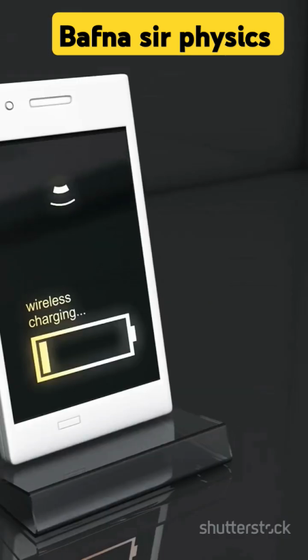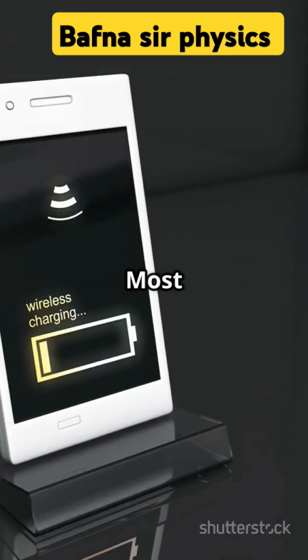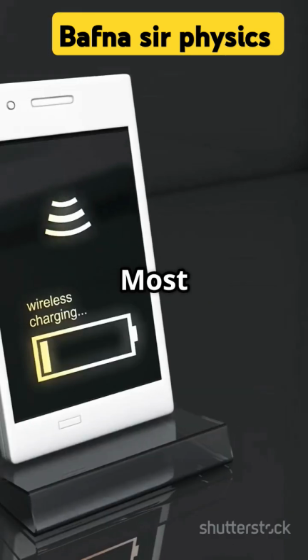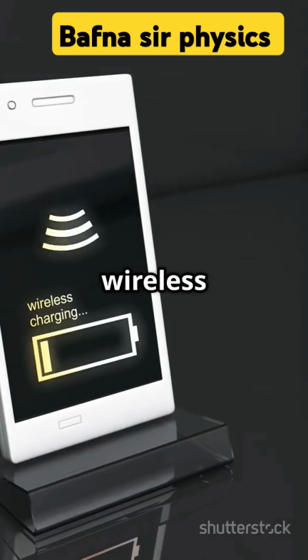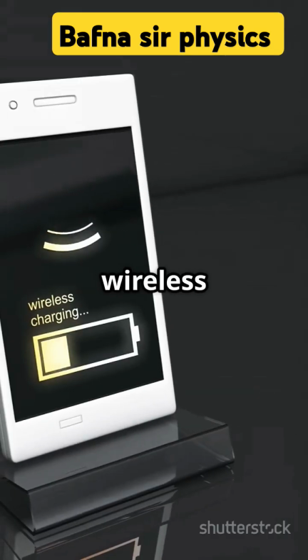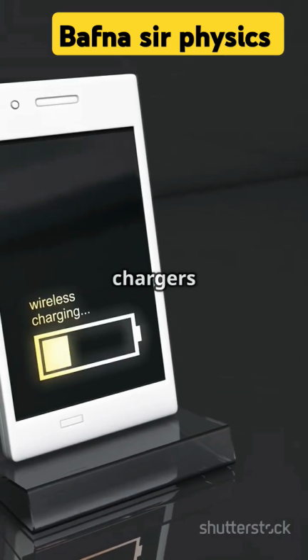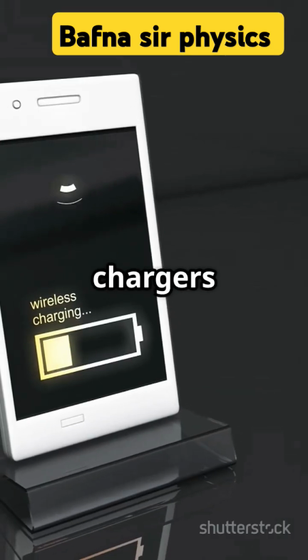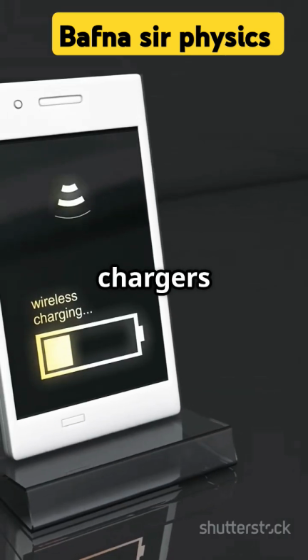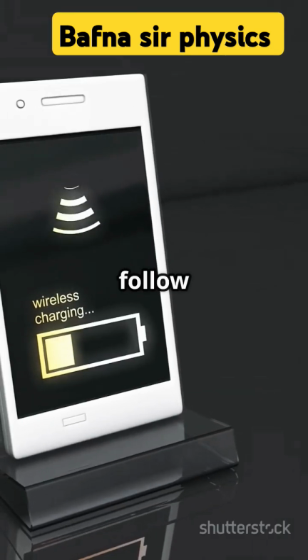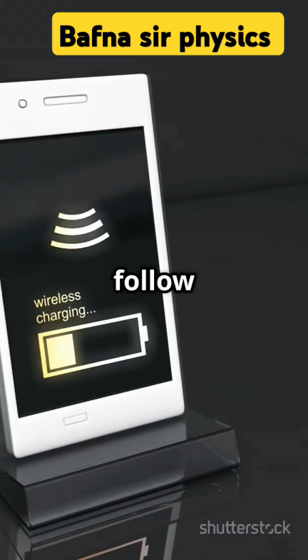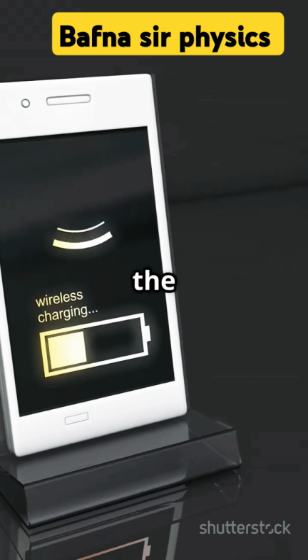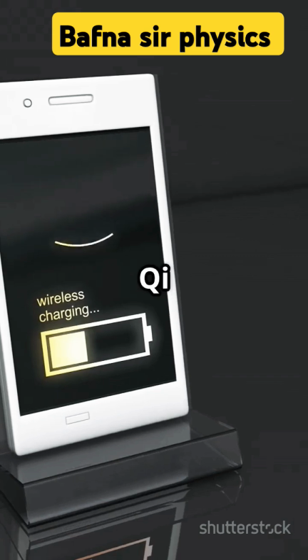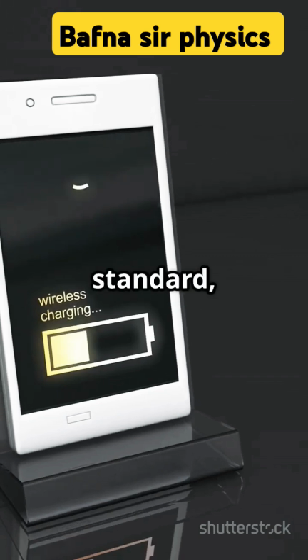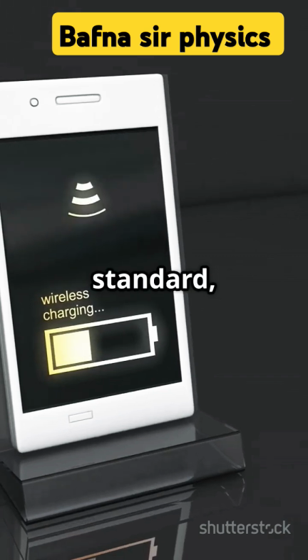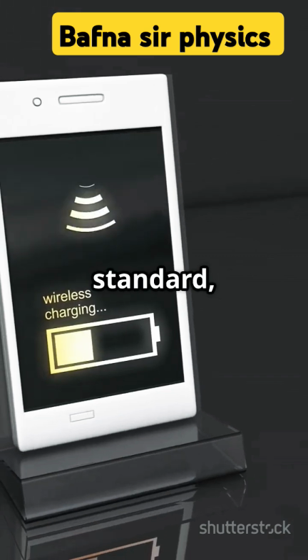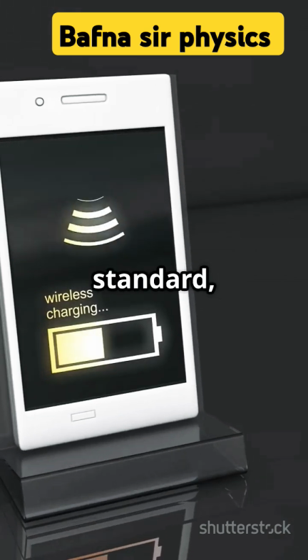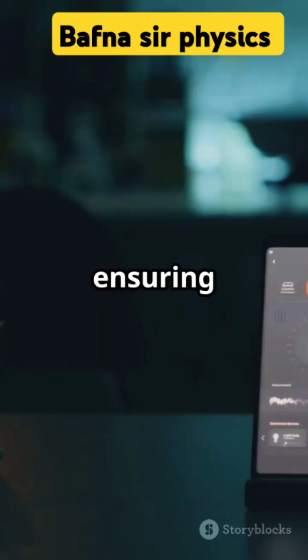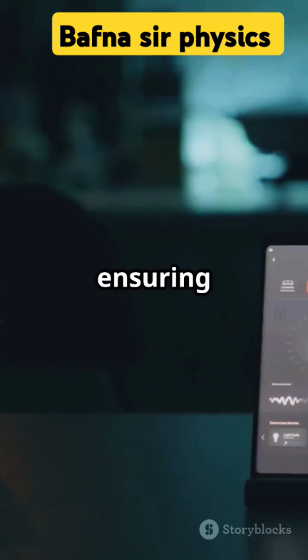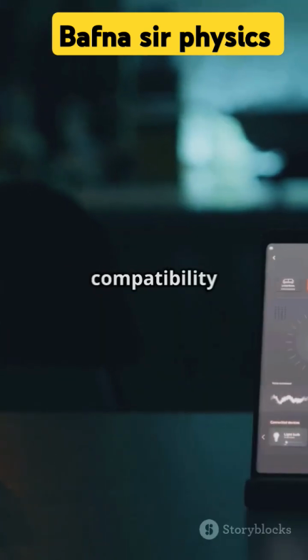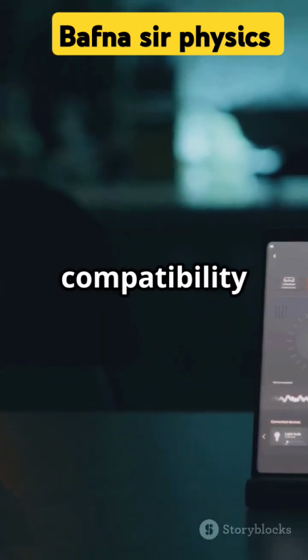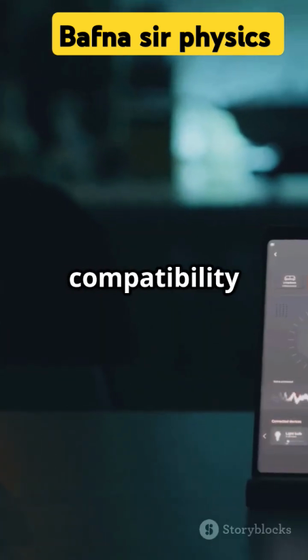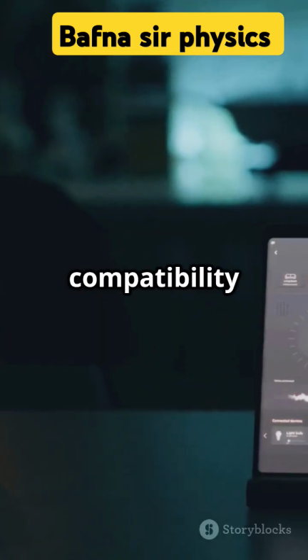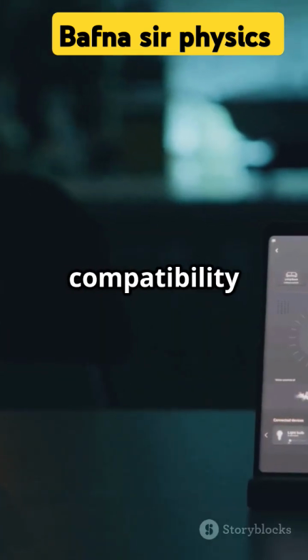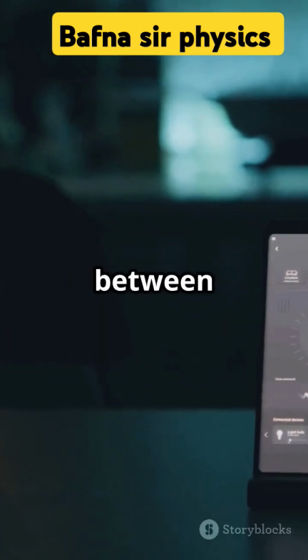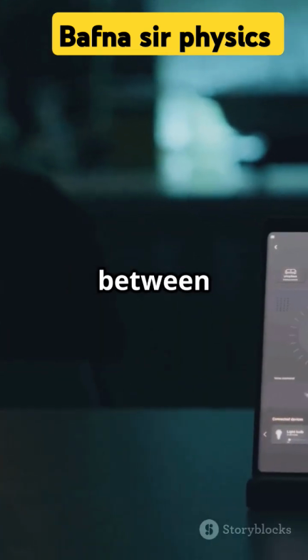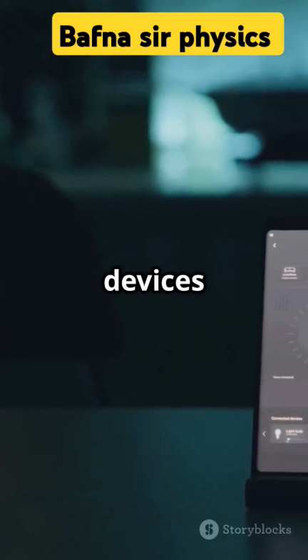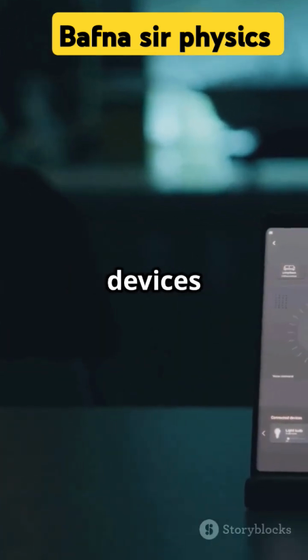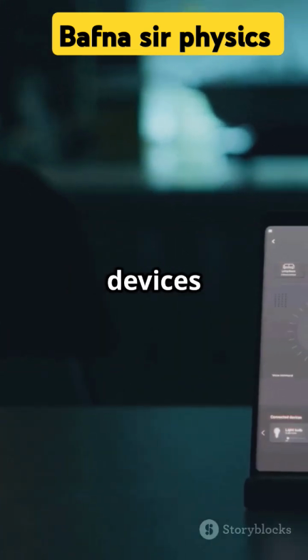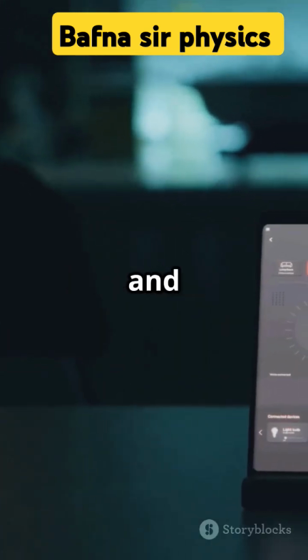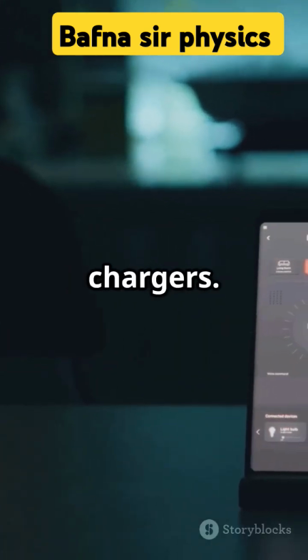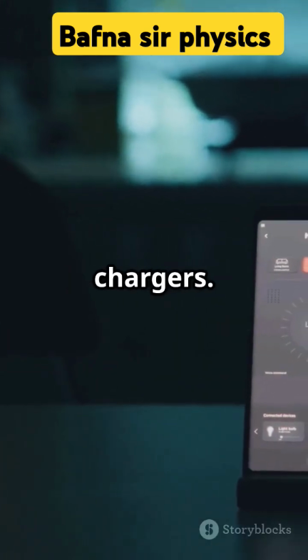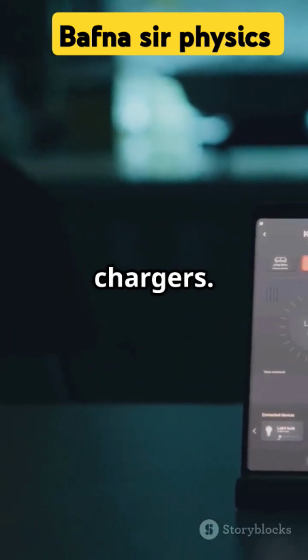Most wireless chargers follow the Qi standard, ensuring compatibility between devices and chargers.